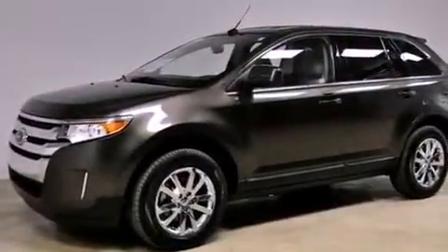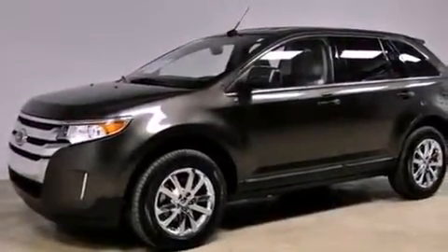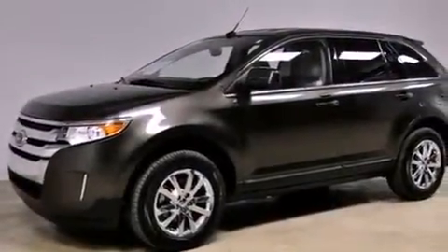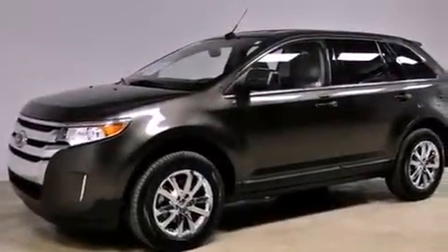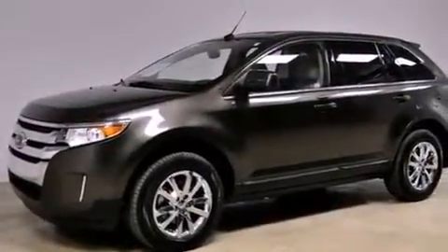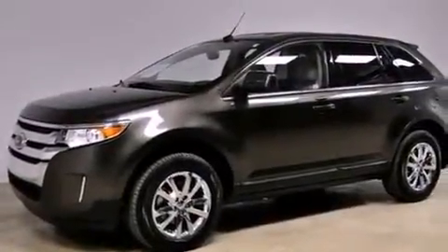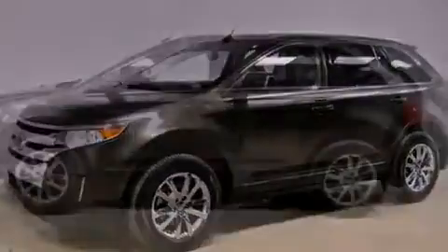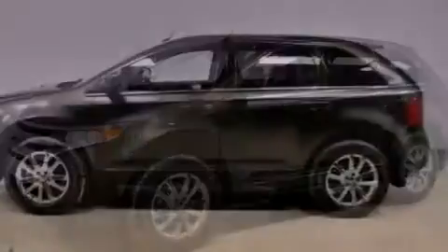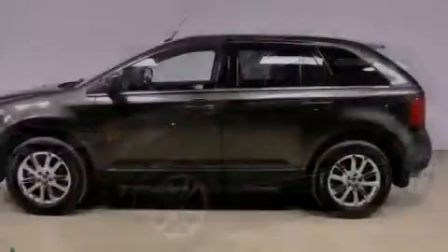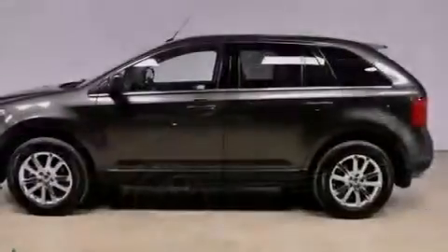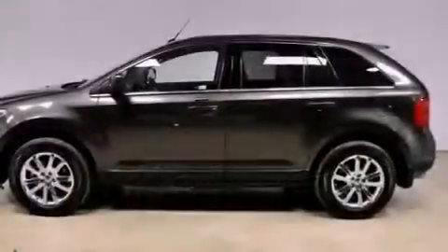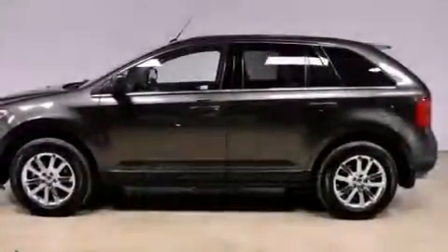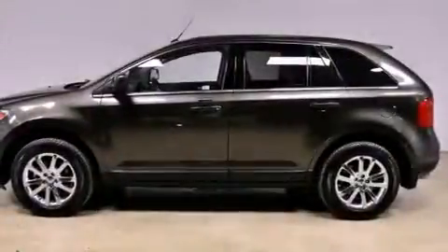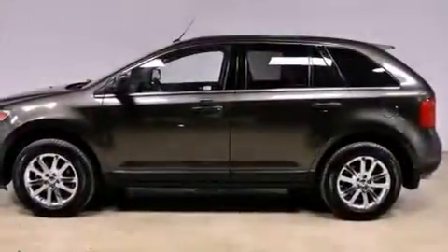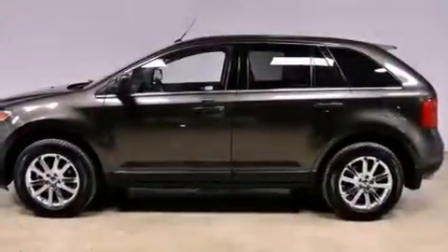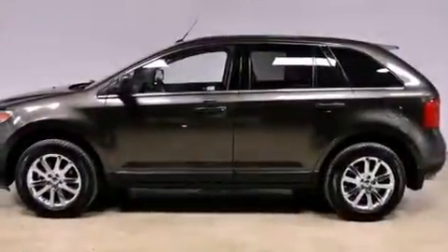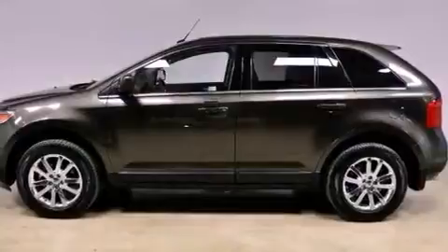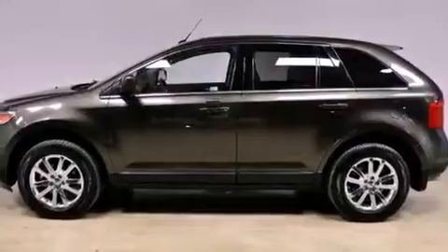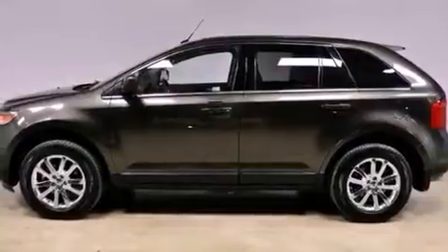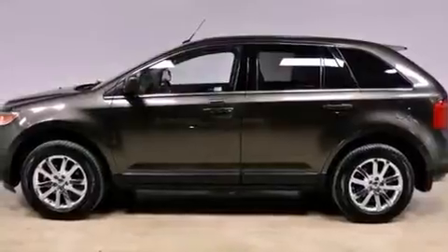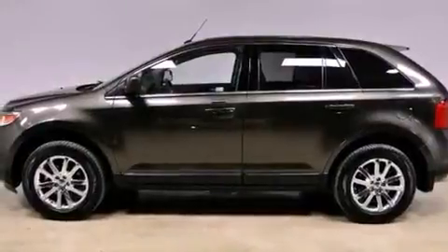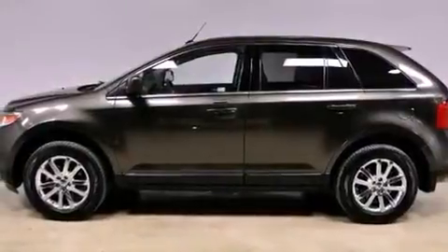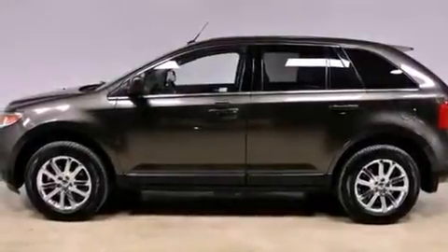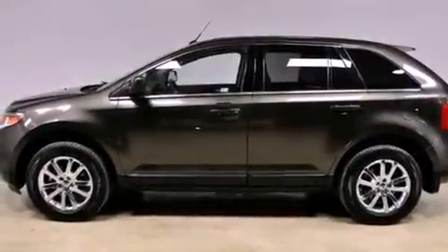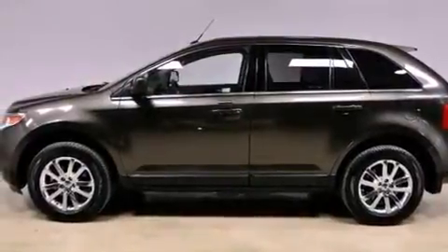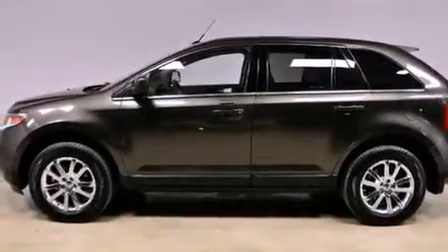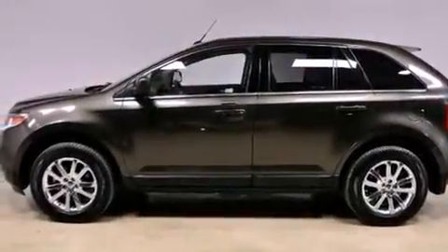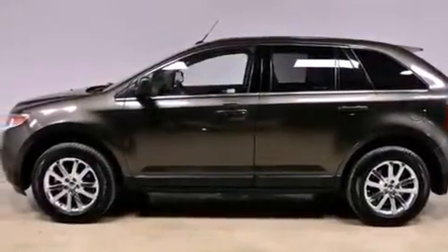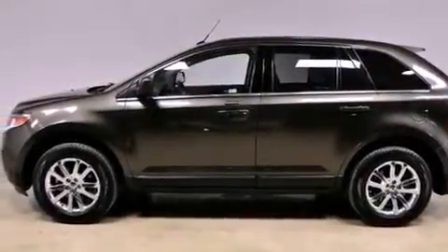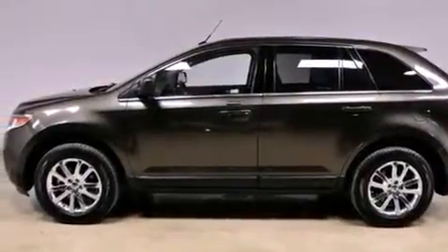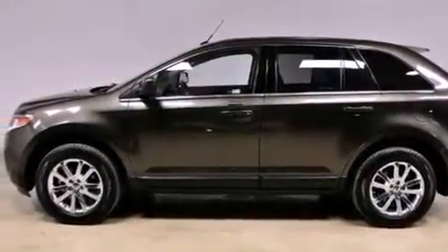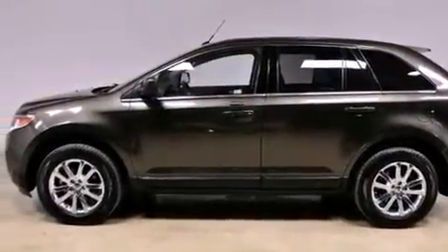It has a 3.5-liter six-cylinder engine, an automatic transmission, and all-wheel drive.